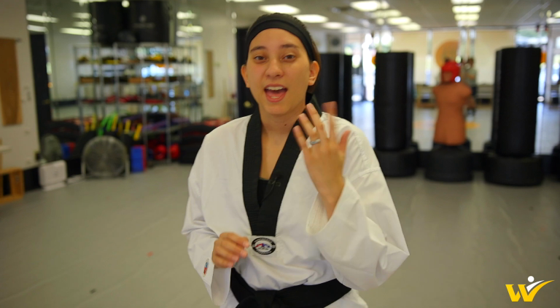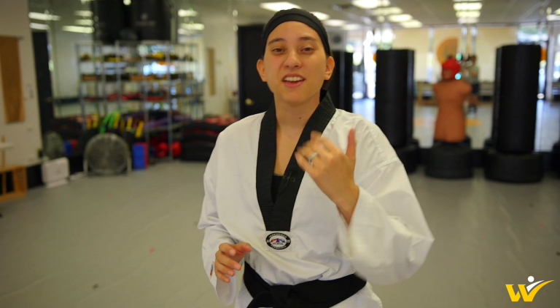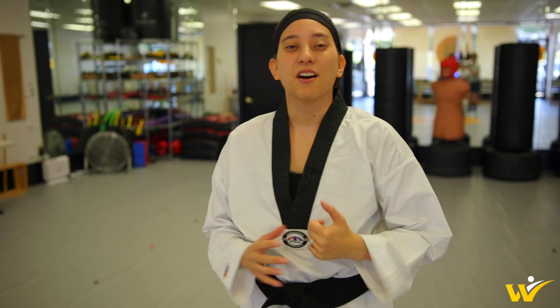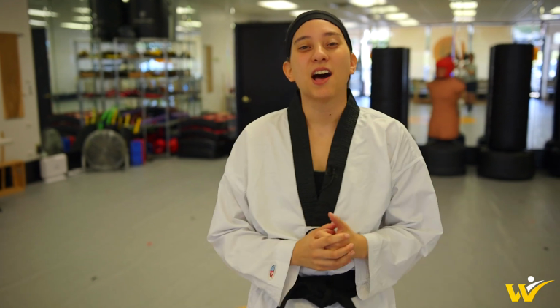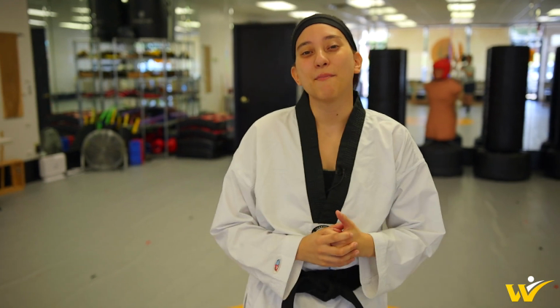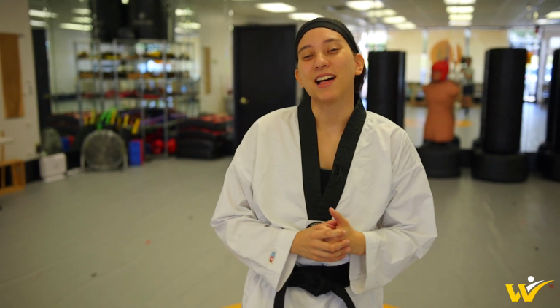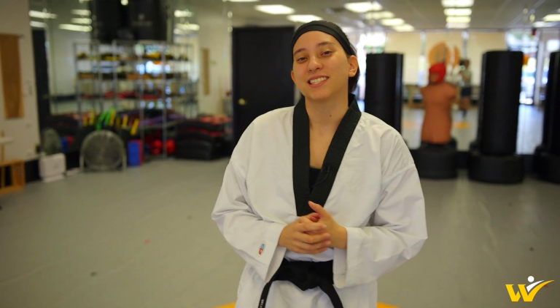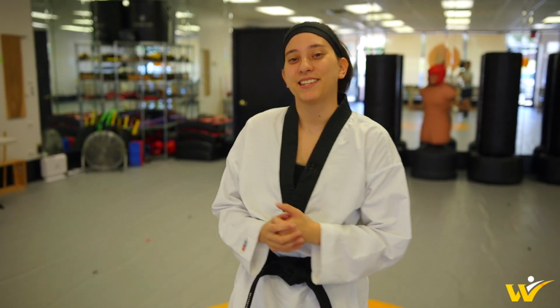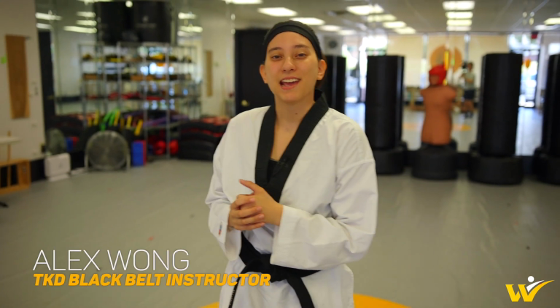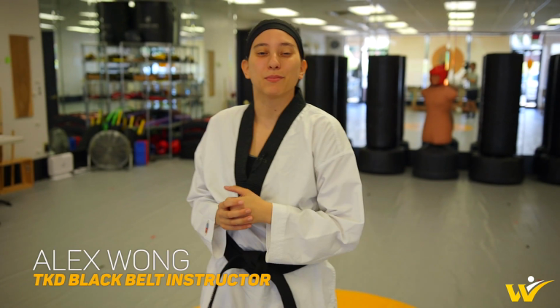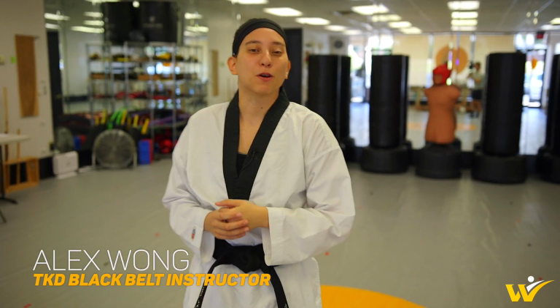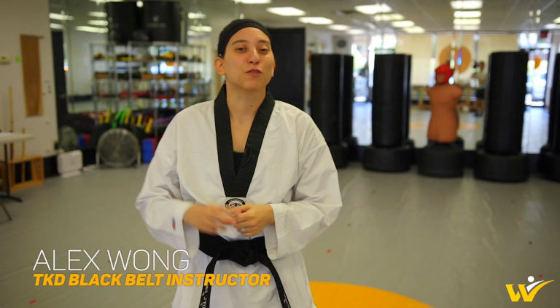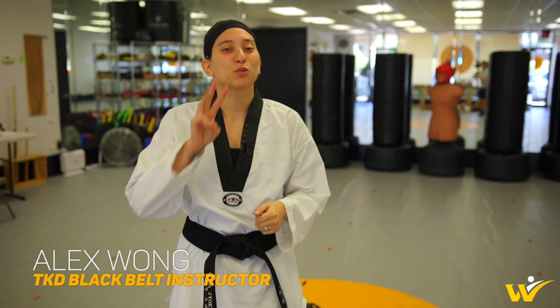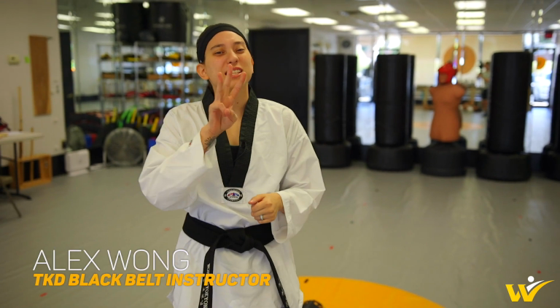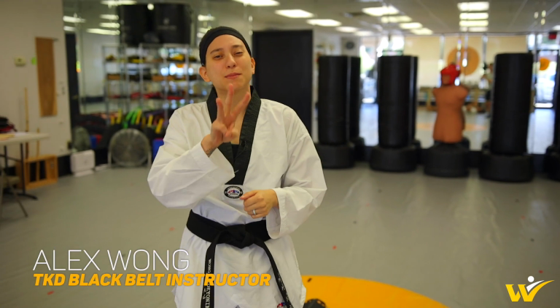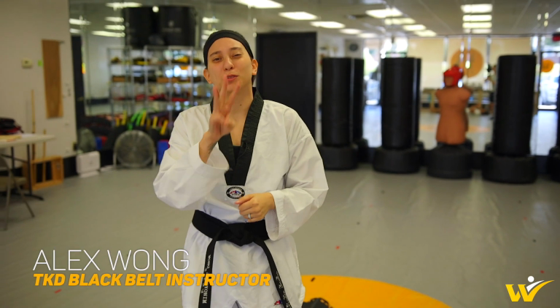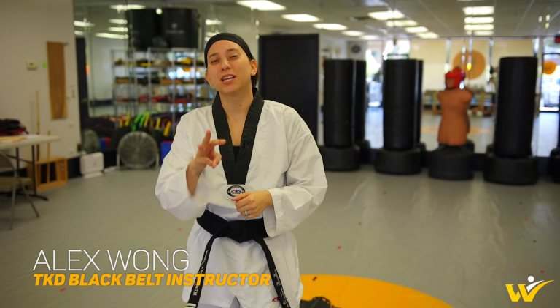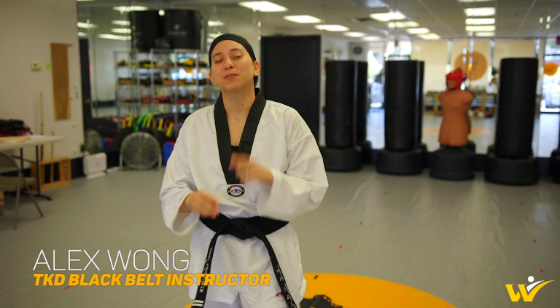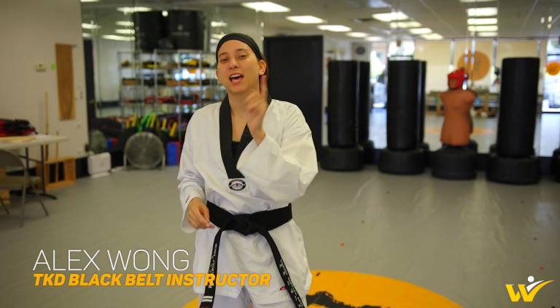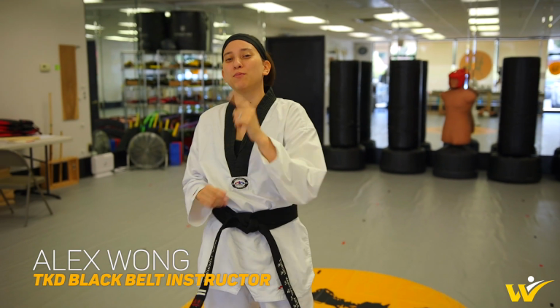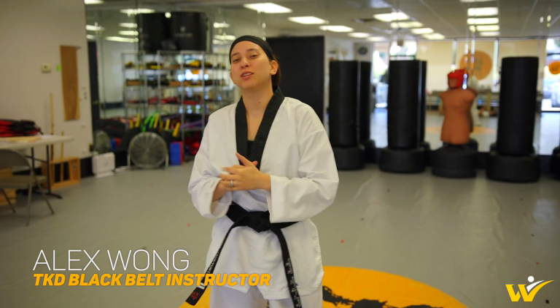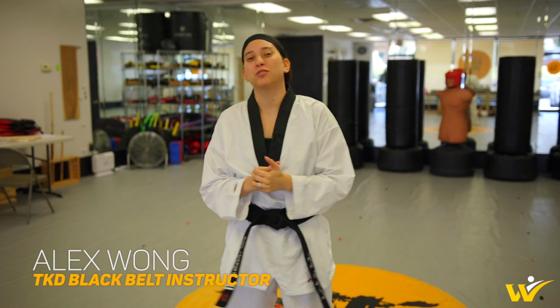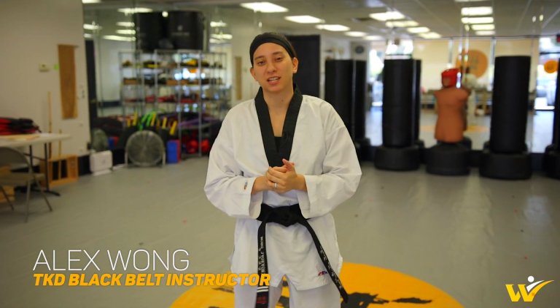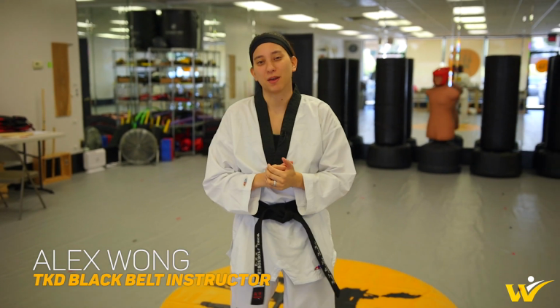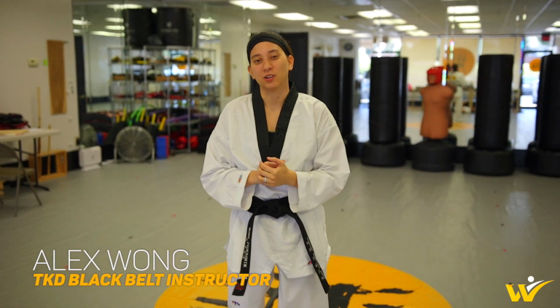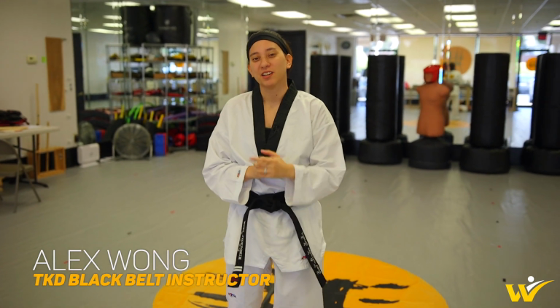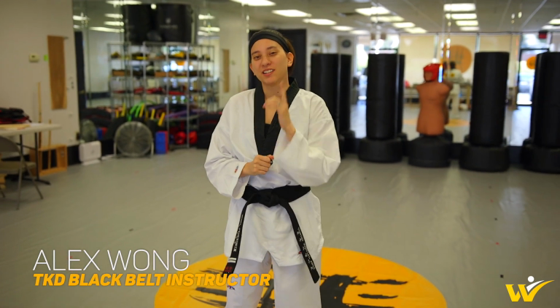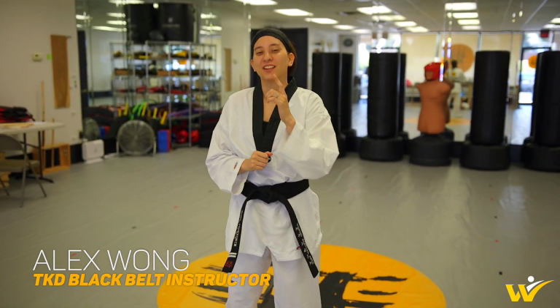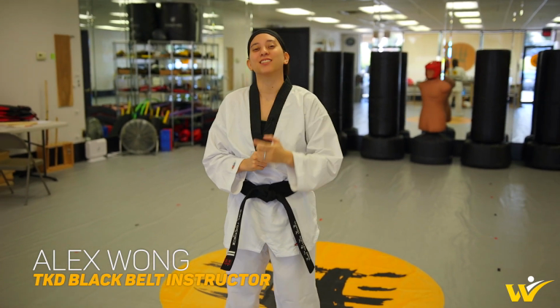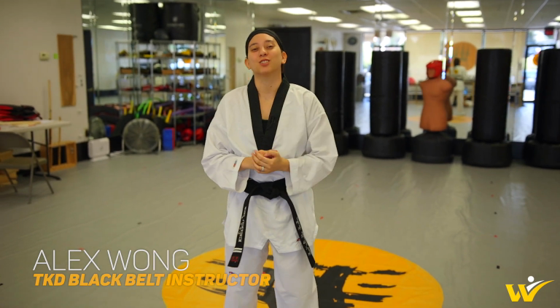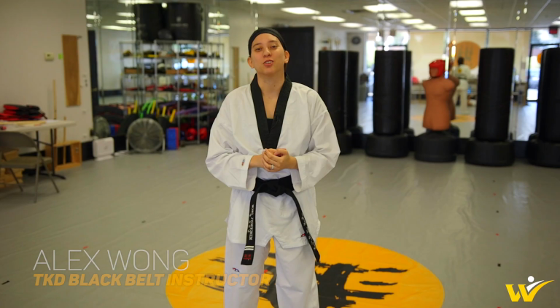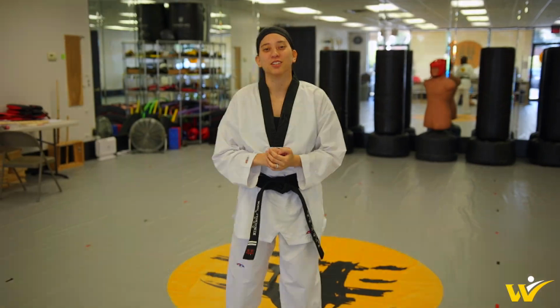Hey y'all, I'm Alex. Today I'm going to go over three simple tips to help you get your kicks better. Now let's get started.